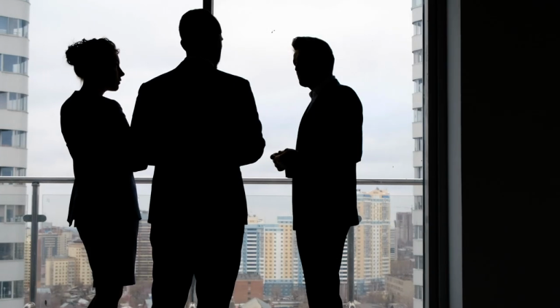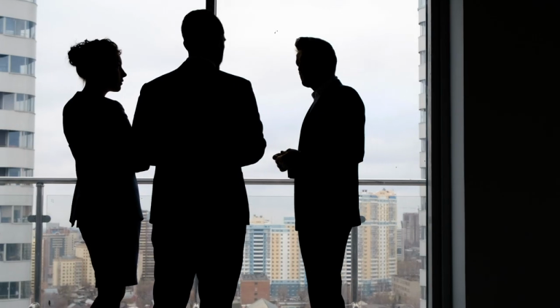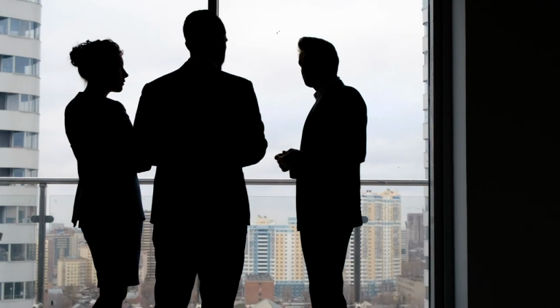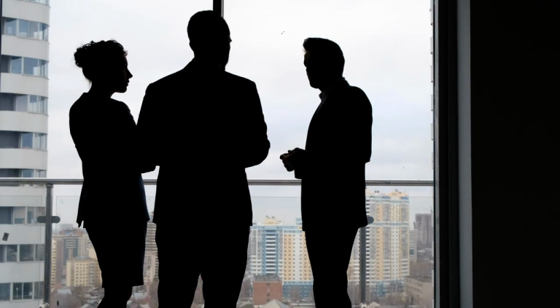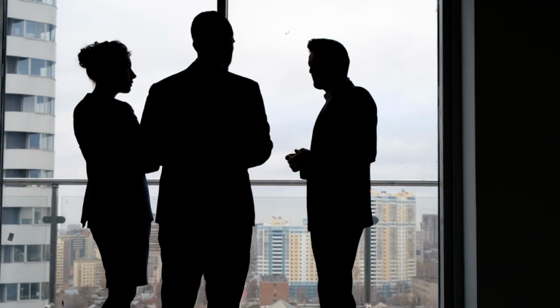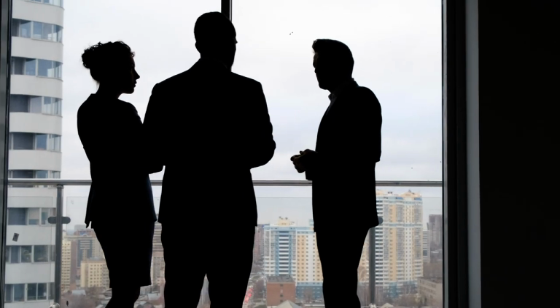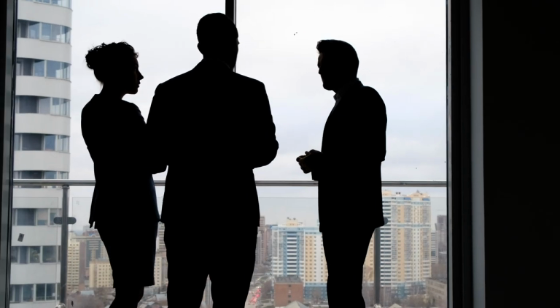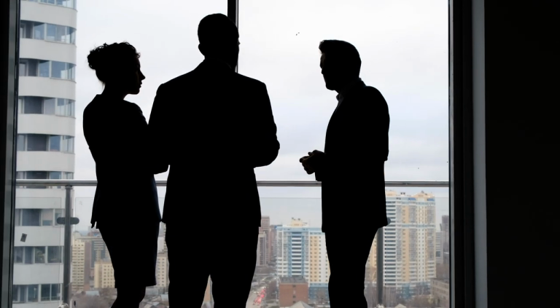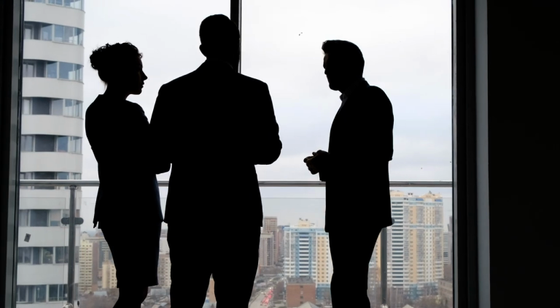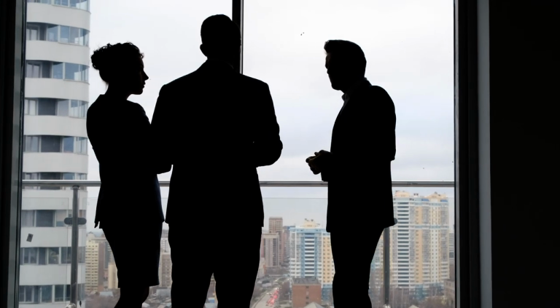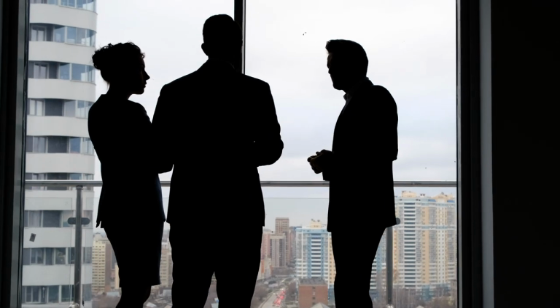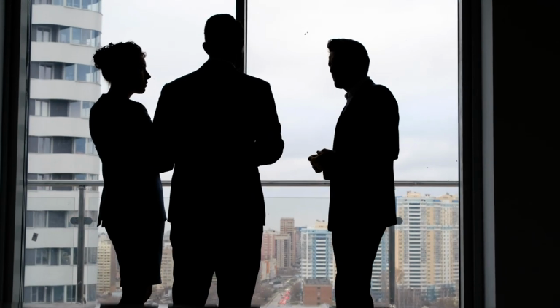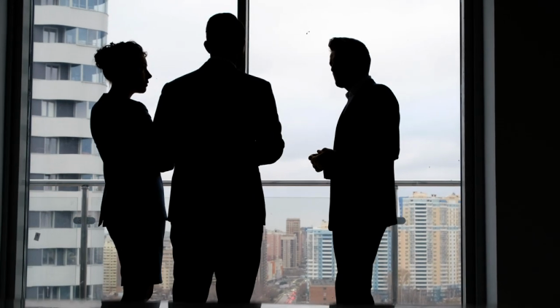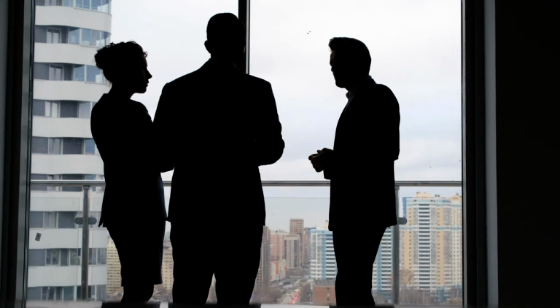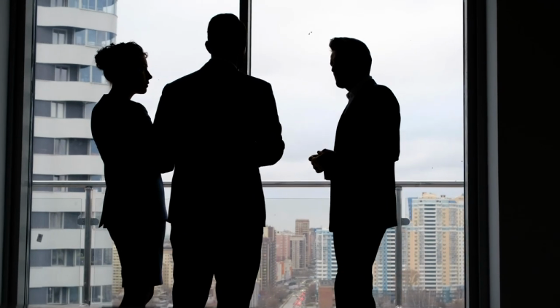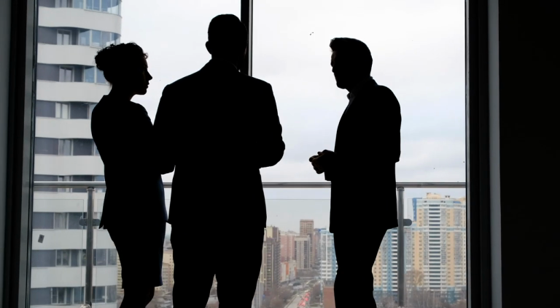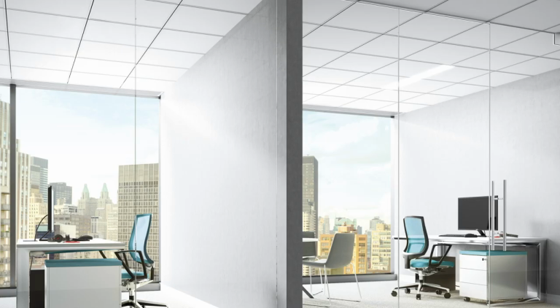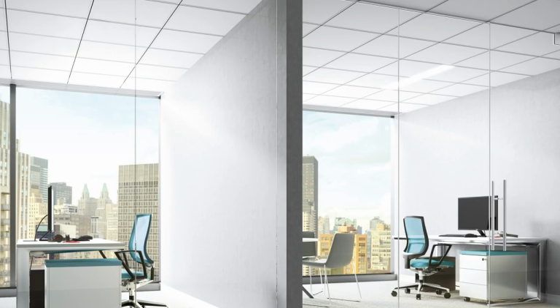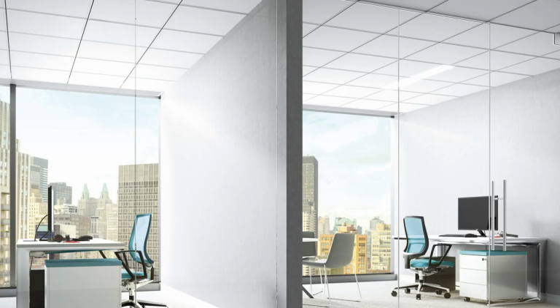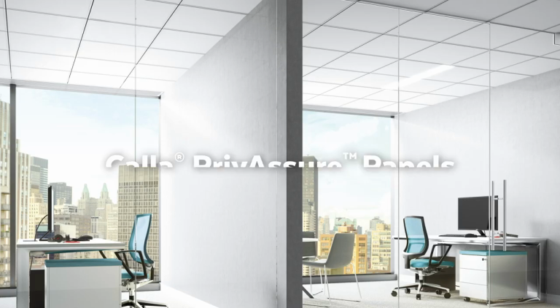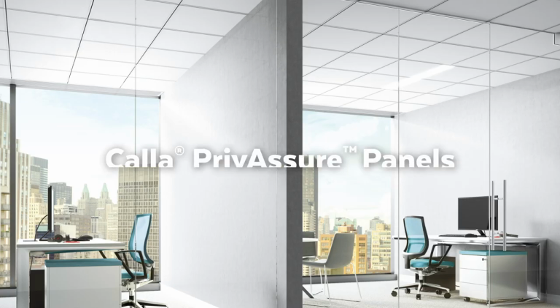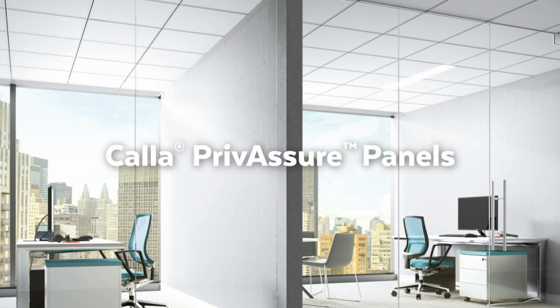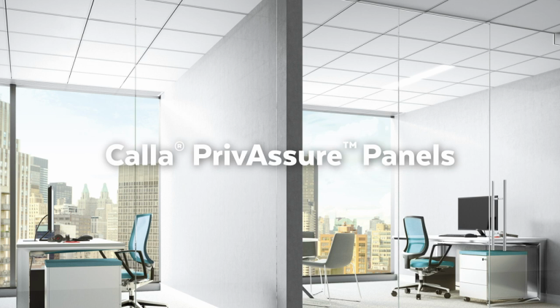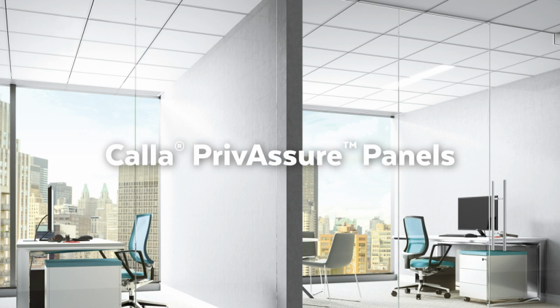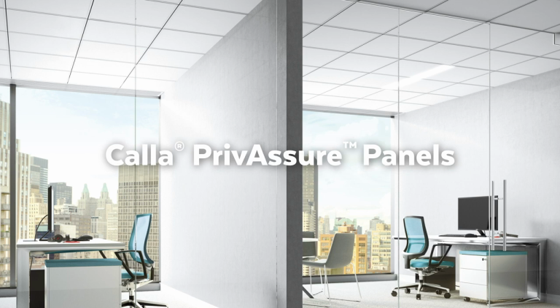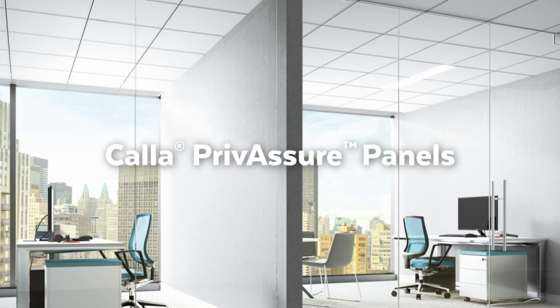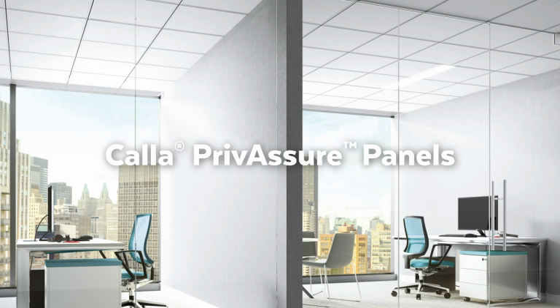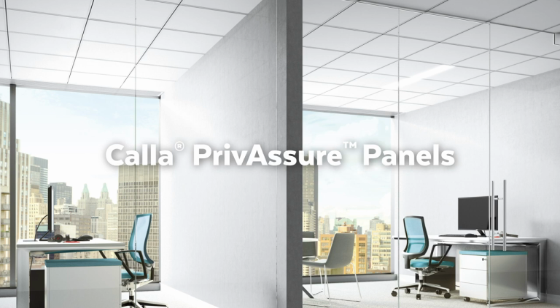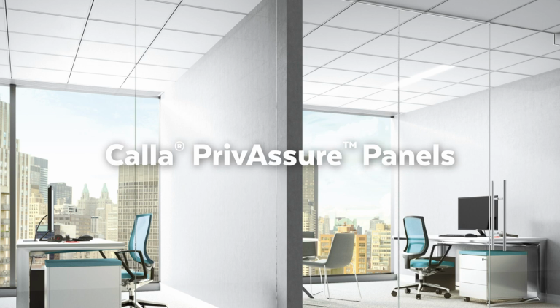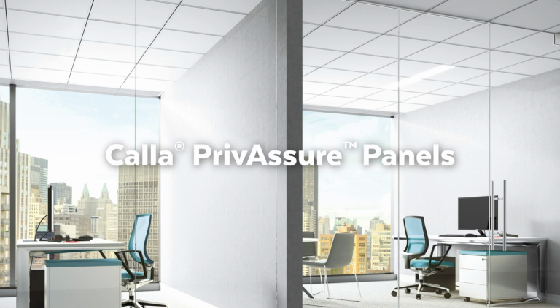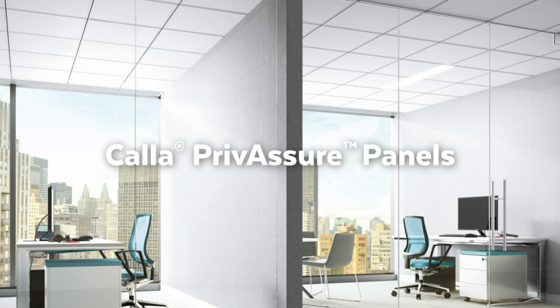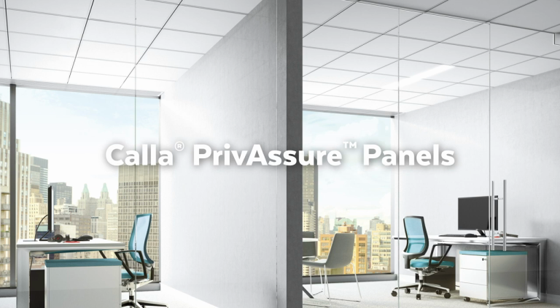Trying to keep confidential information confidential? Check out Cala Privassure panels.